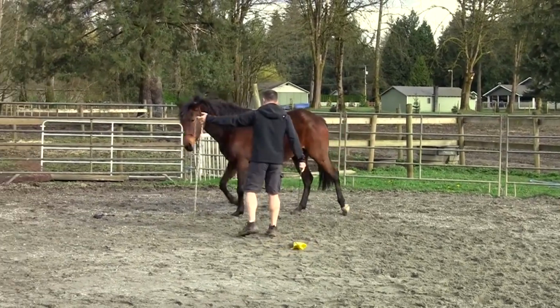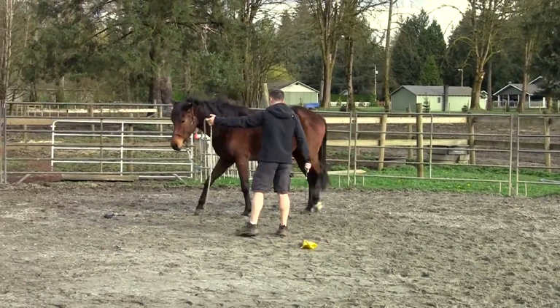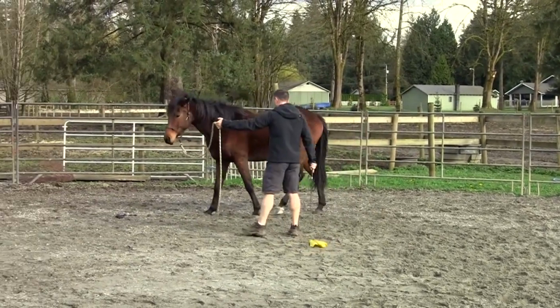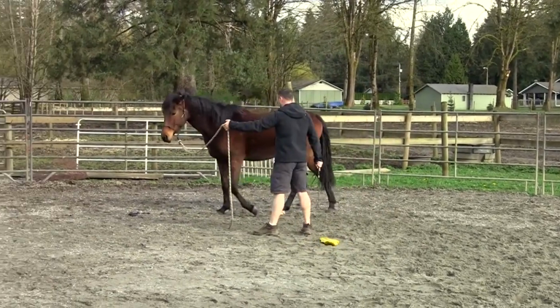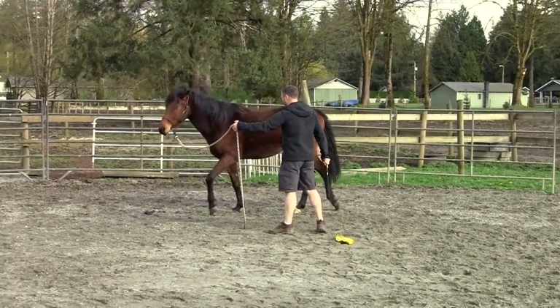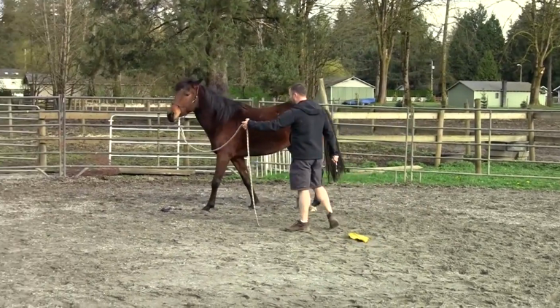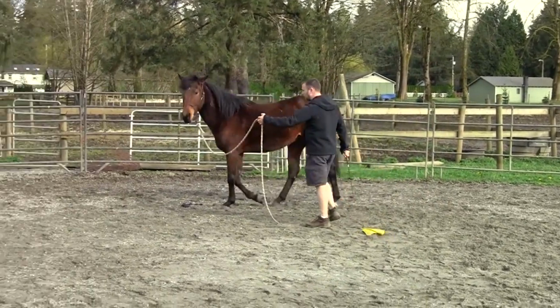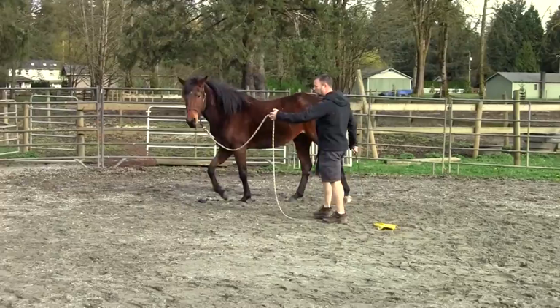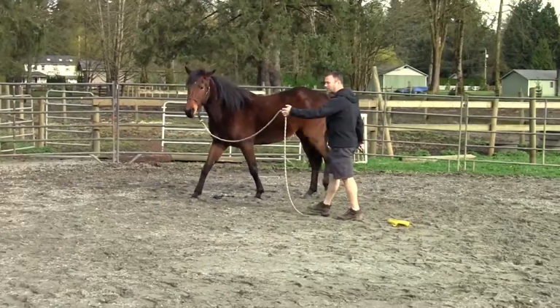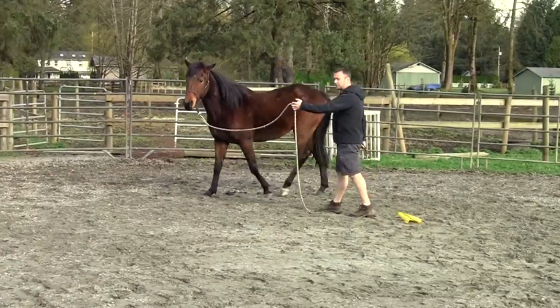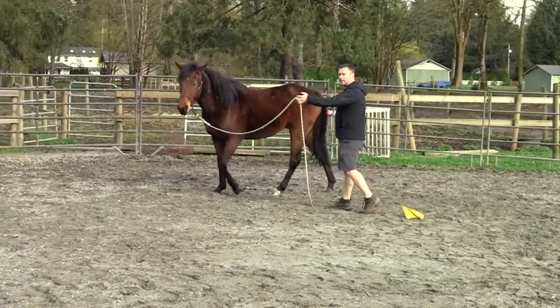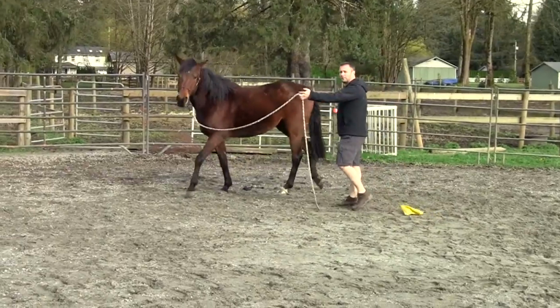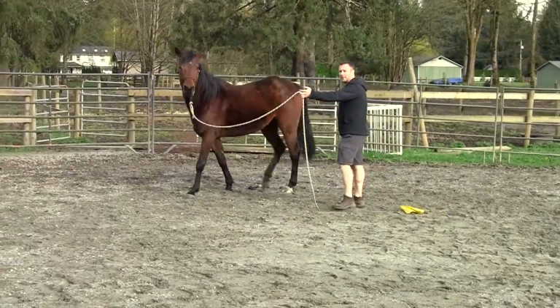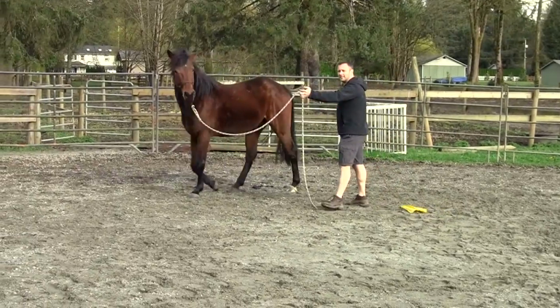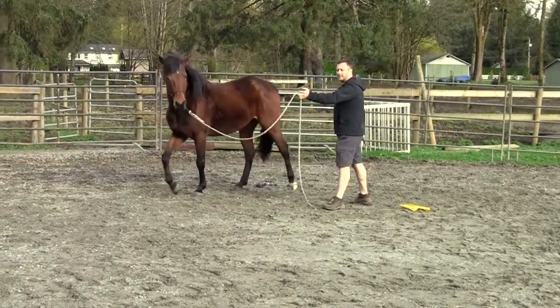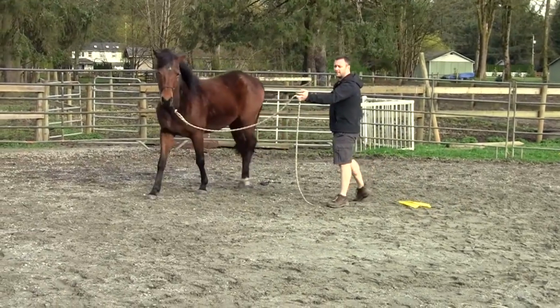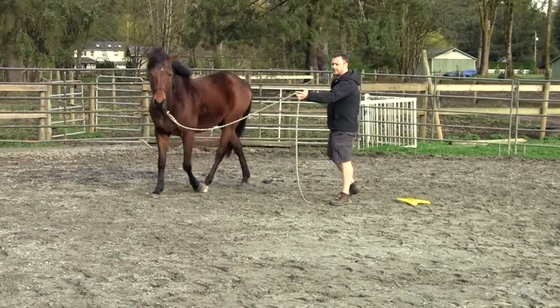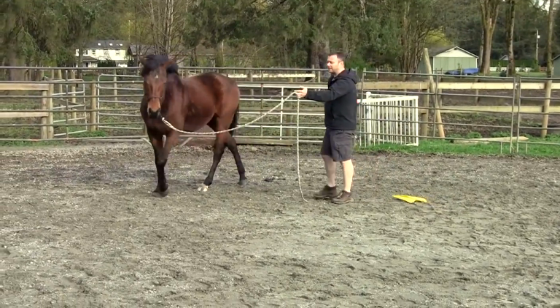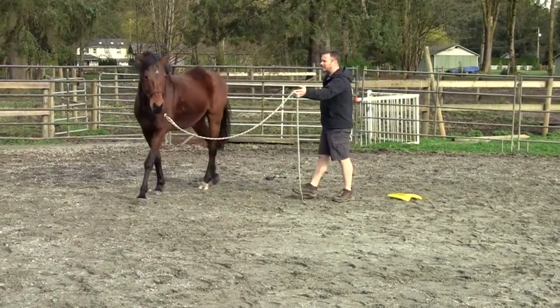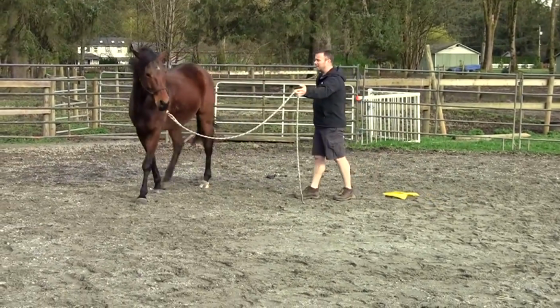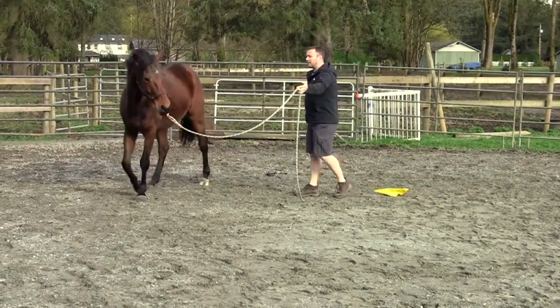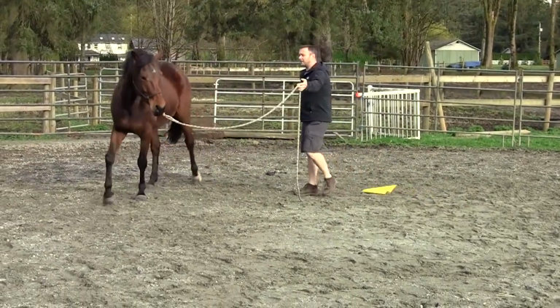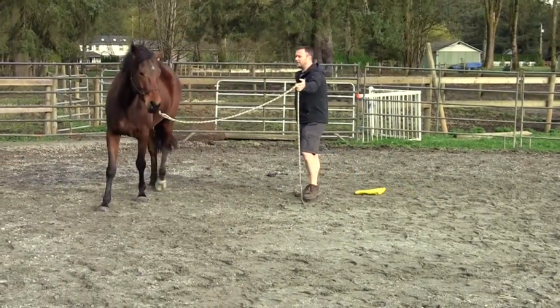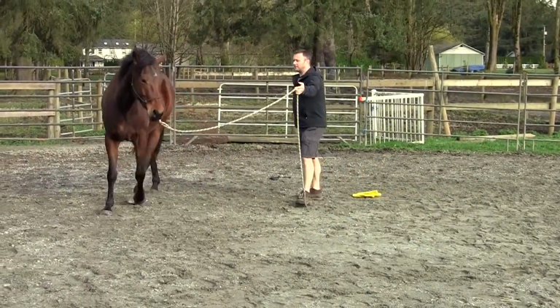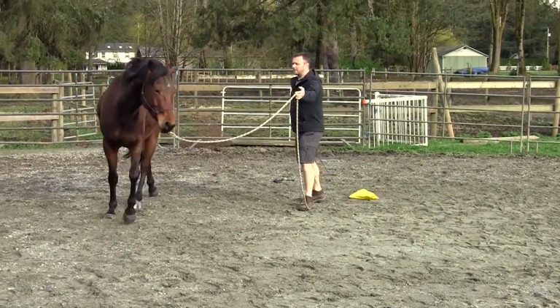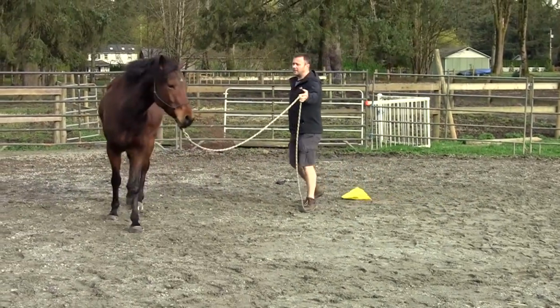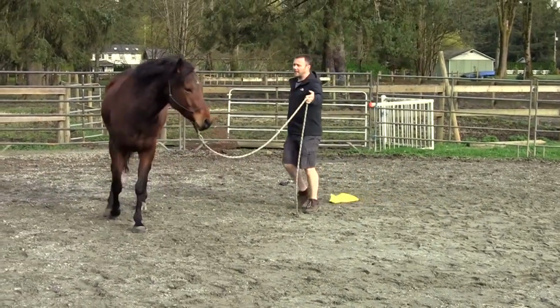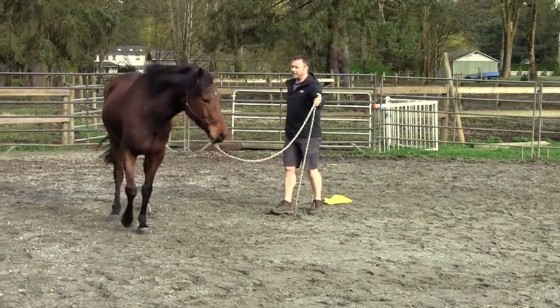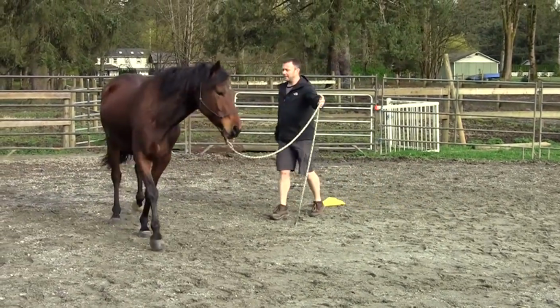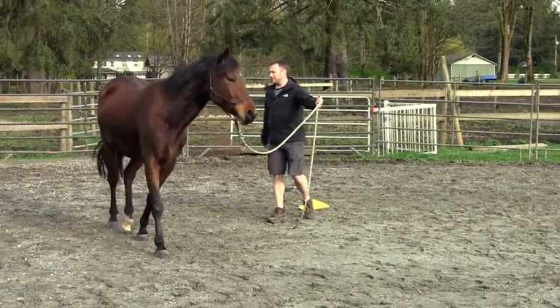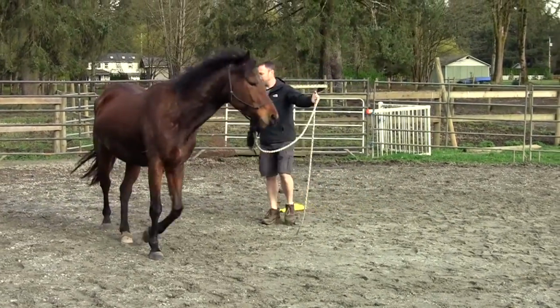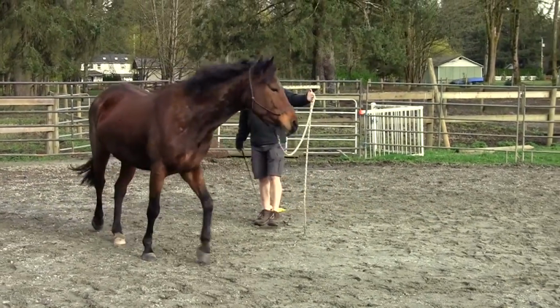In this case, he actually took a step back first and then moved off. This is the perfect beginning of a circle.